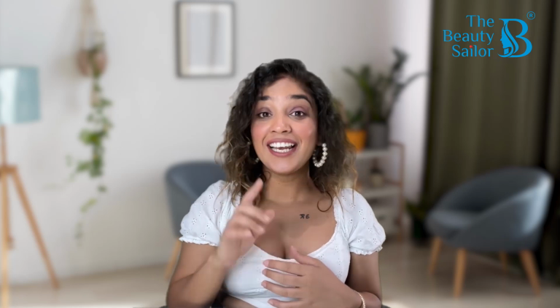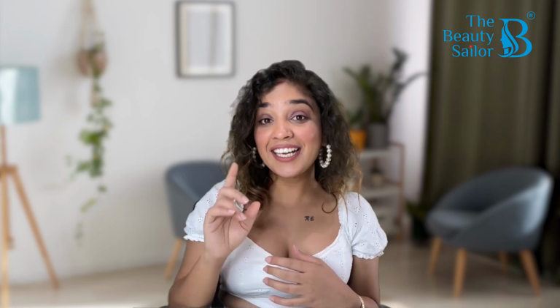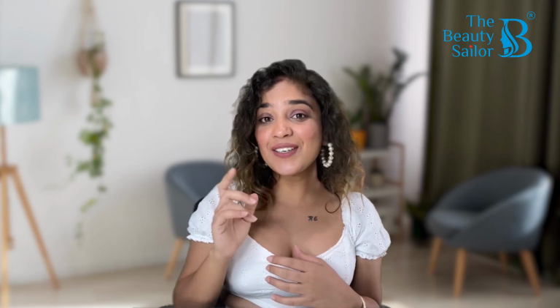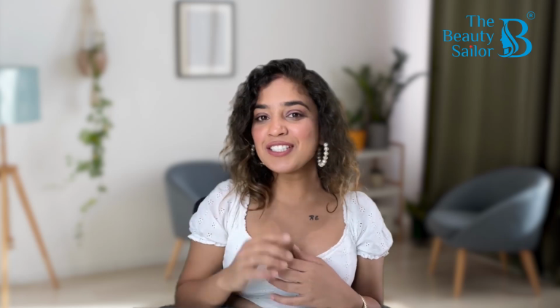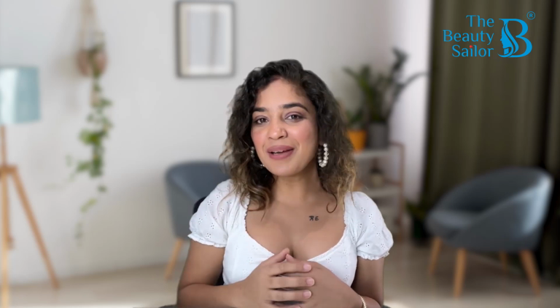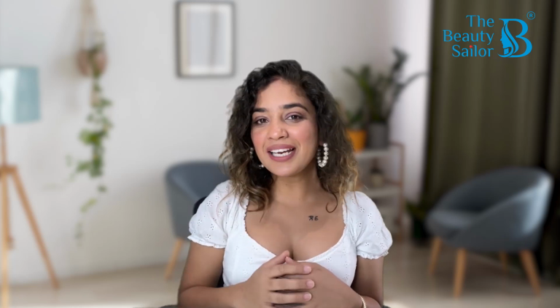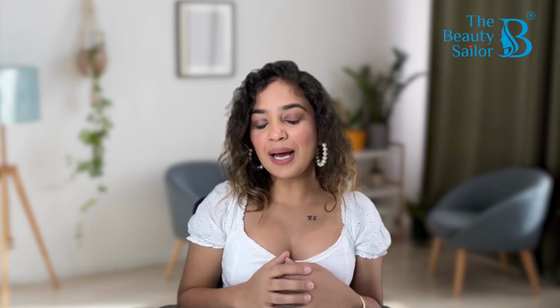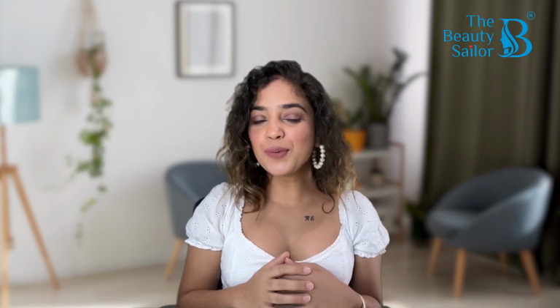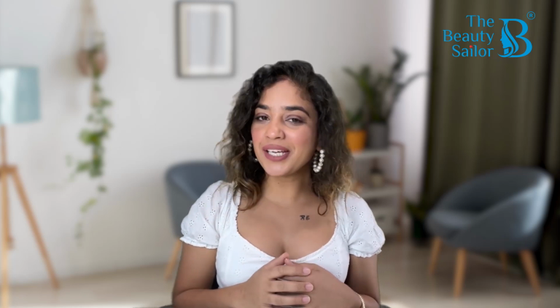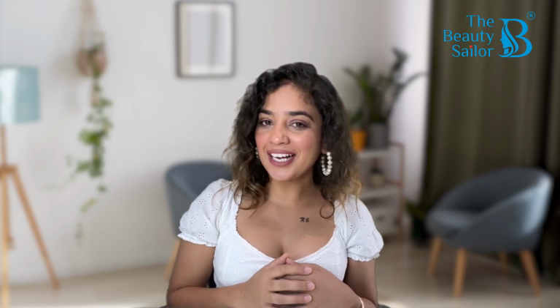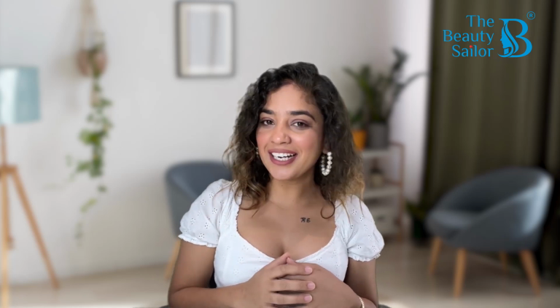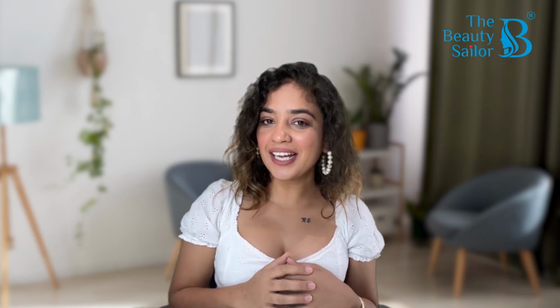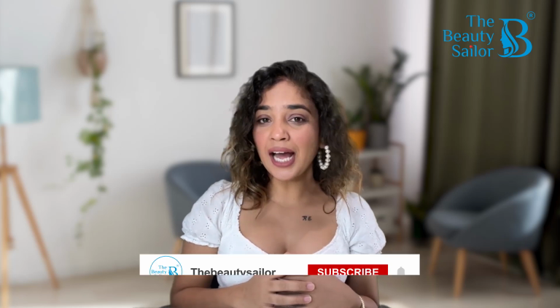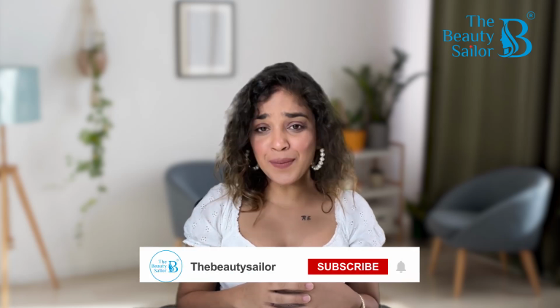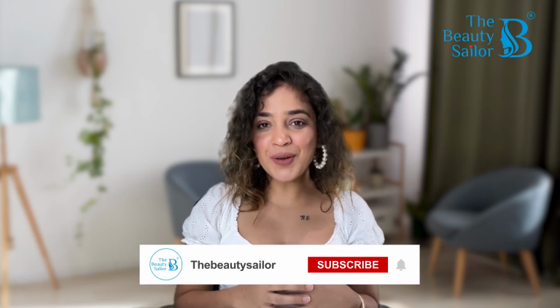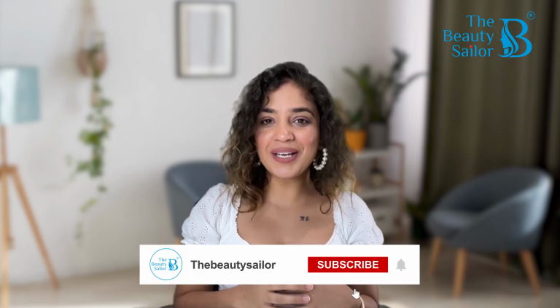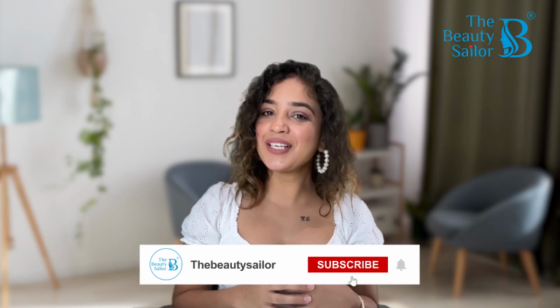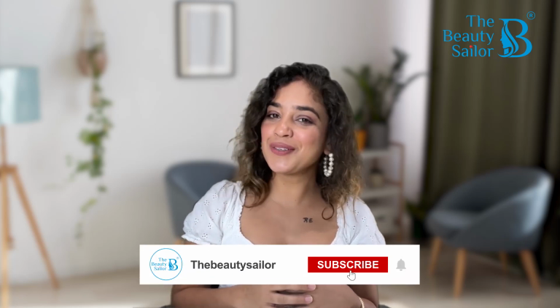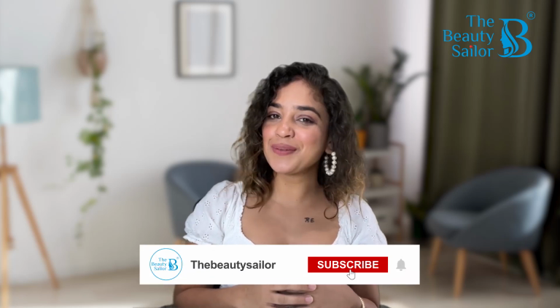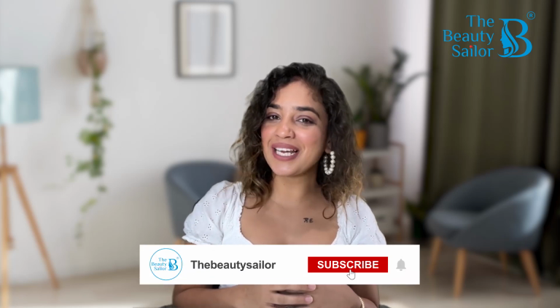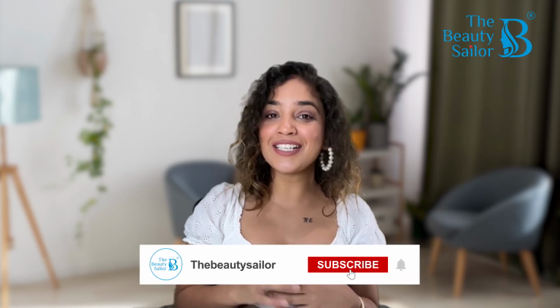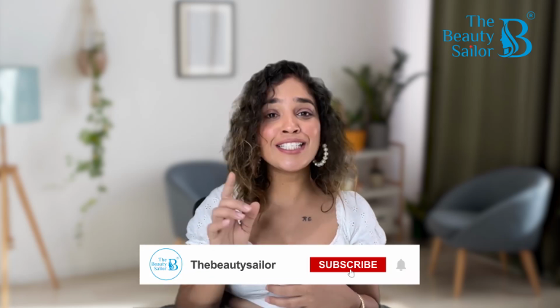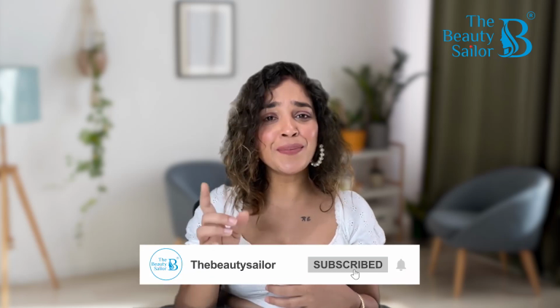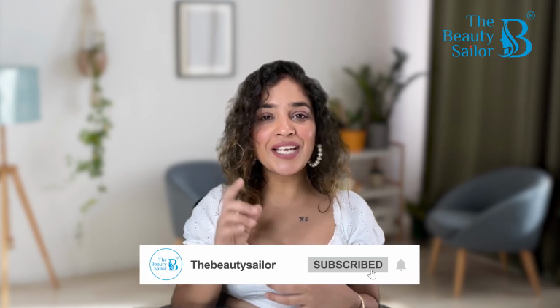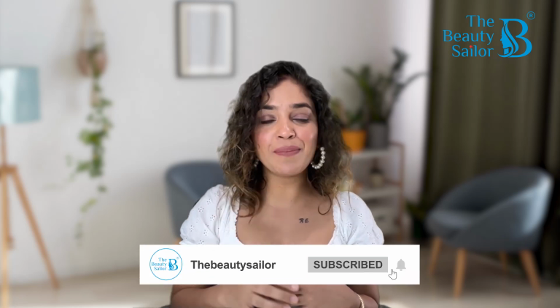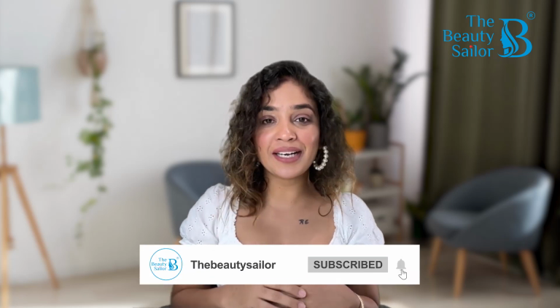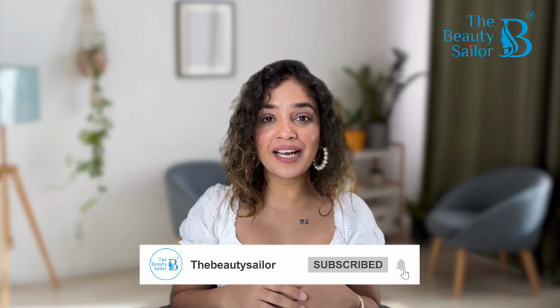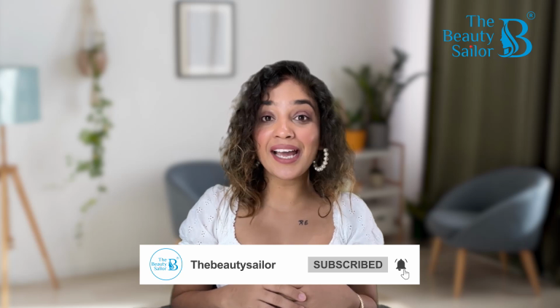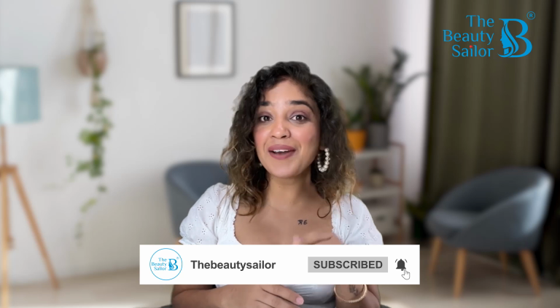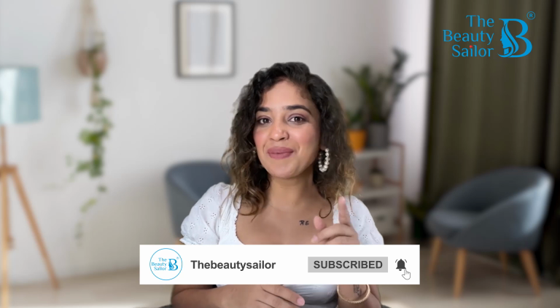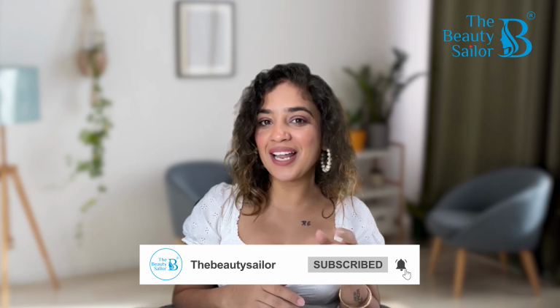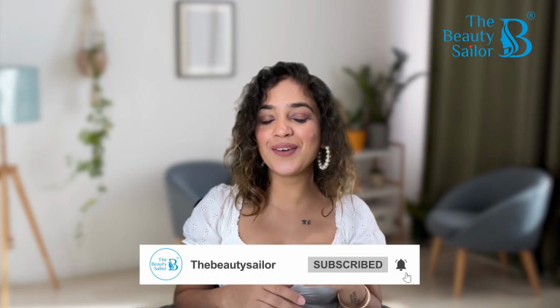But before that, please subscribe to my YouTube channel and click the bell icon.